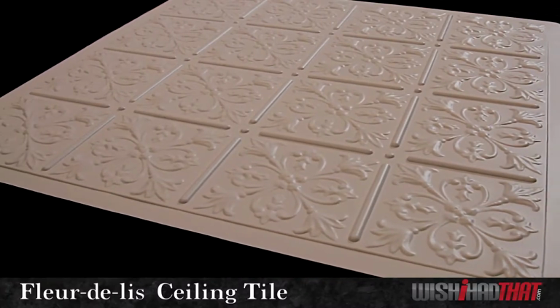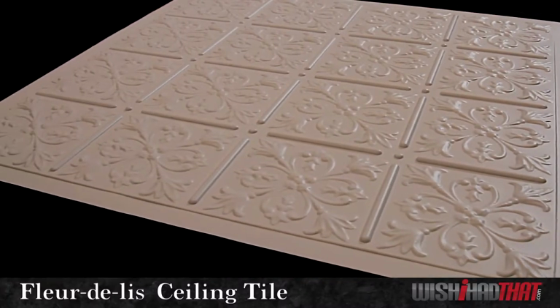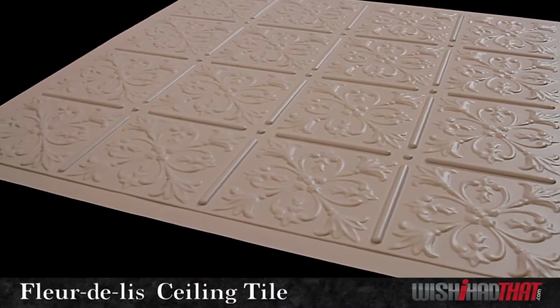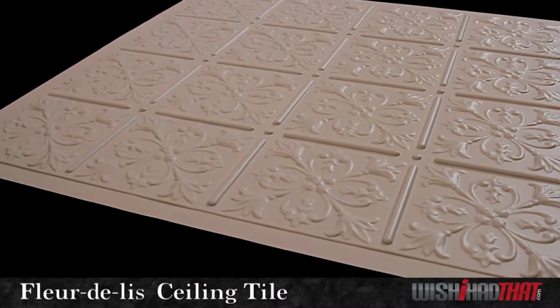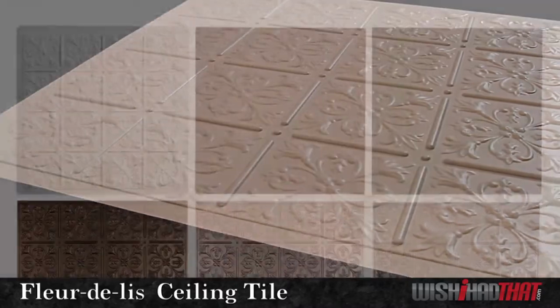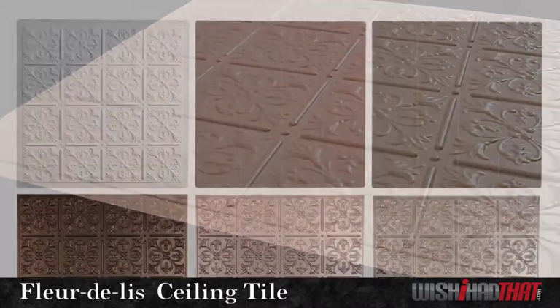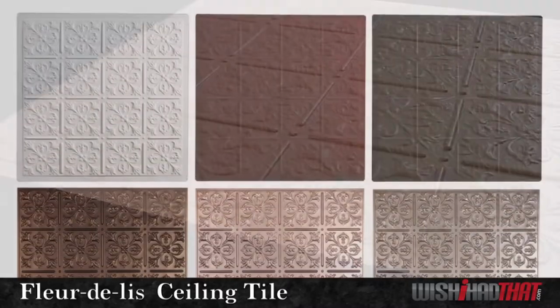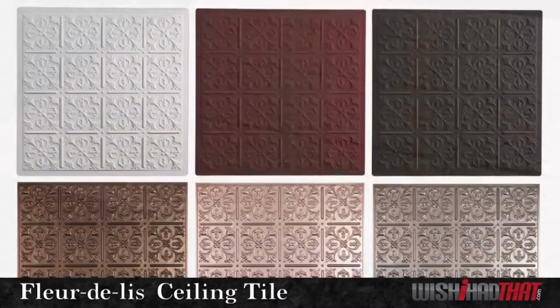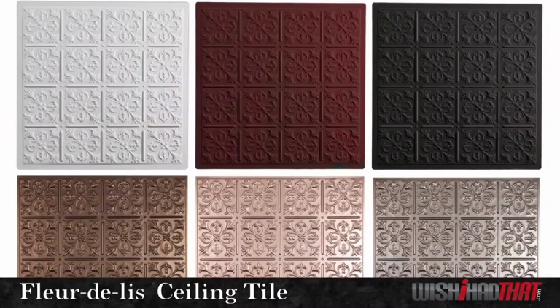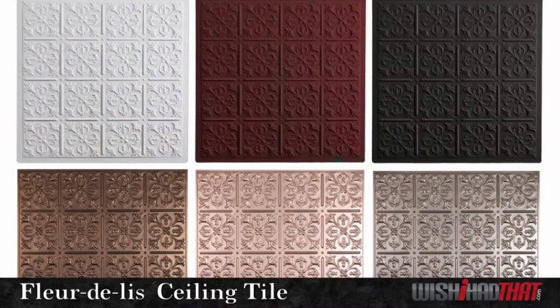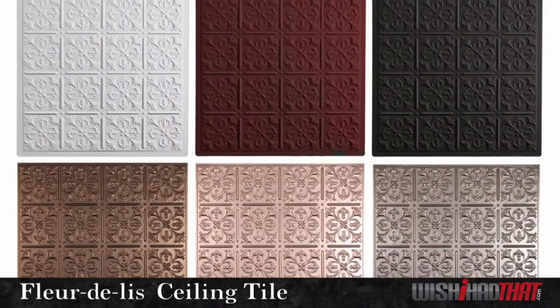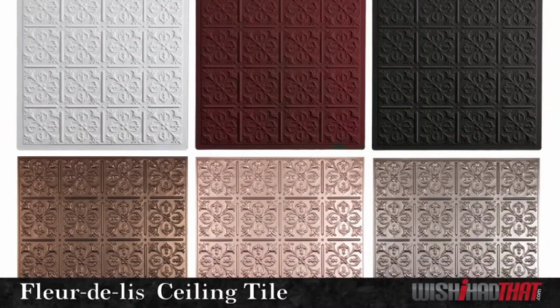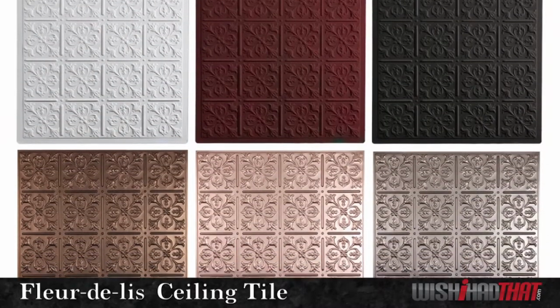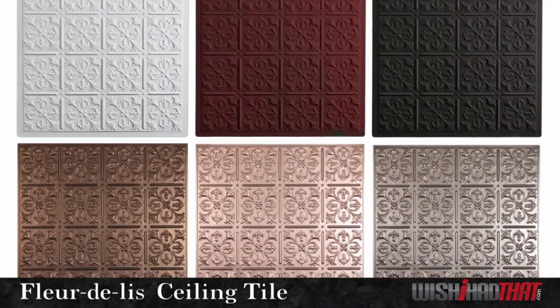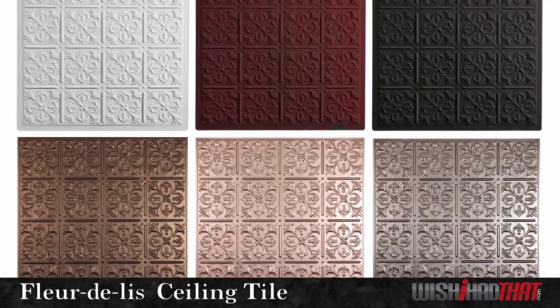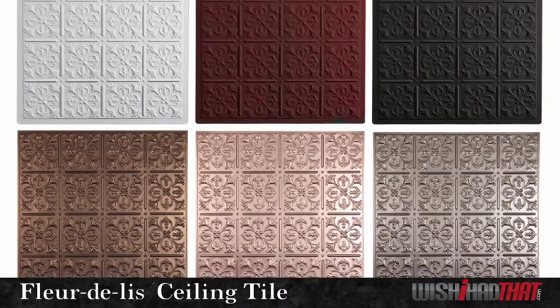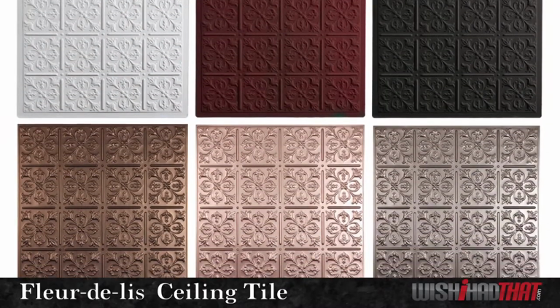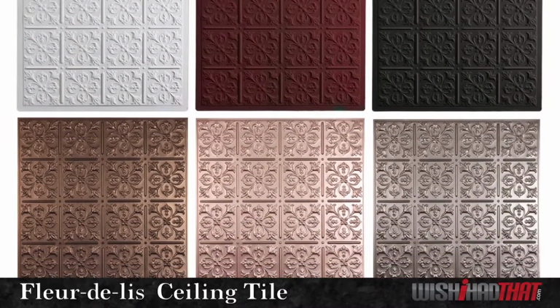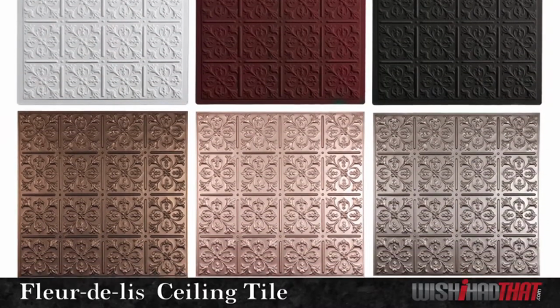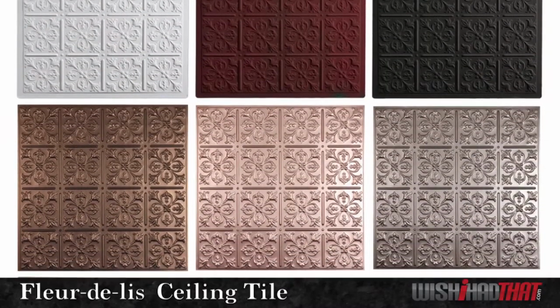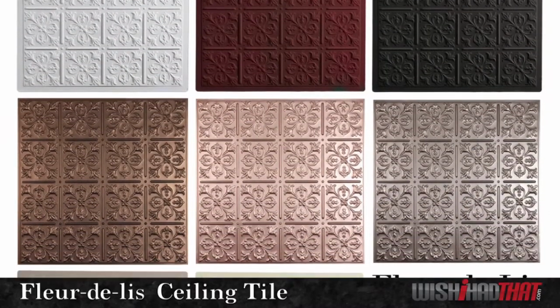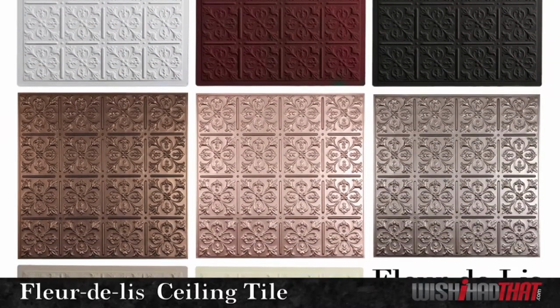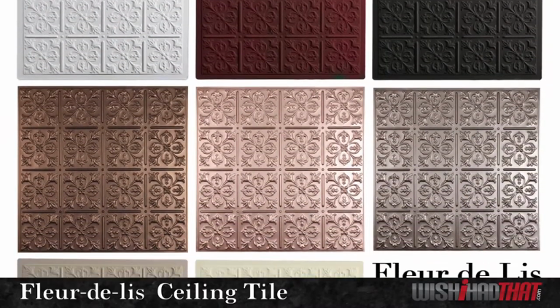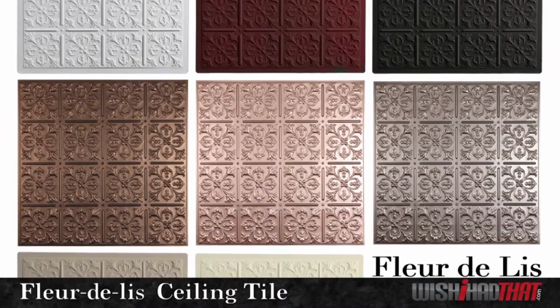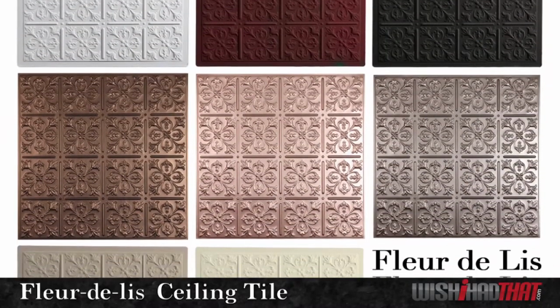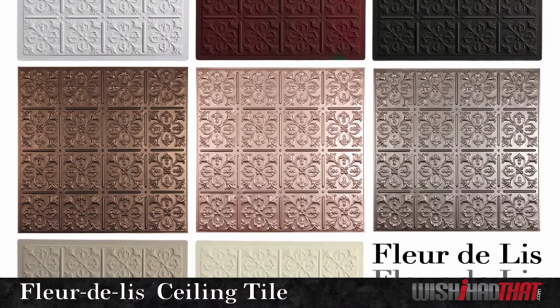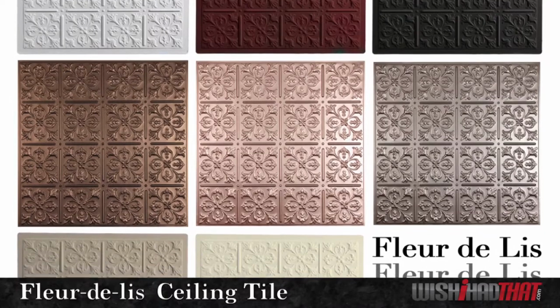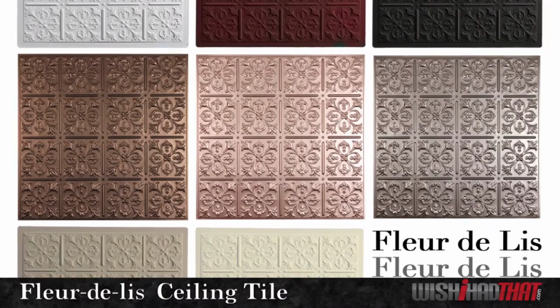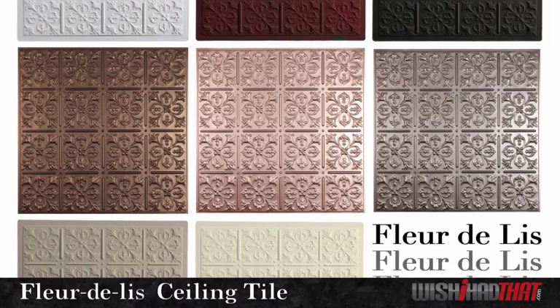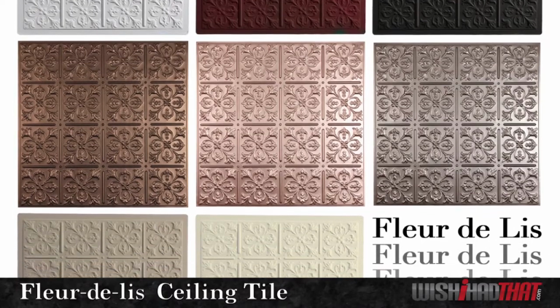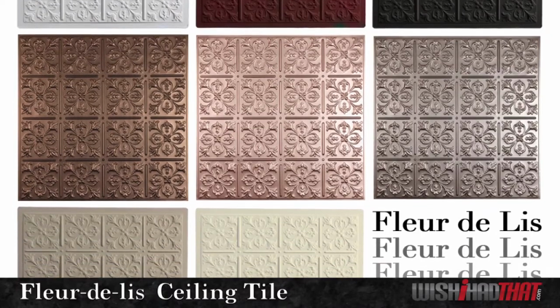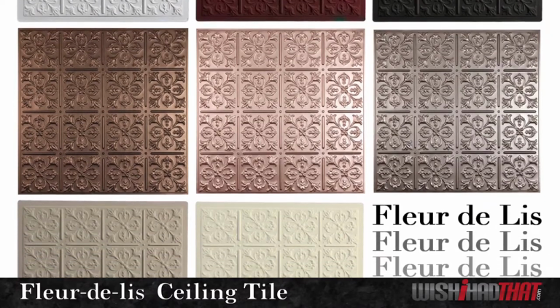You have many colors to choose from, including our ever popular faux metallics that give your ceiling the Victorian look of tin.